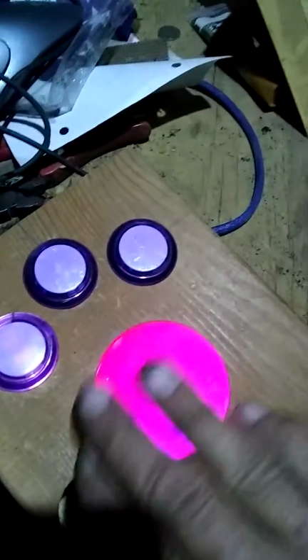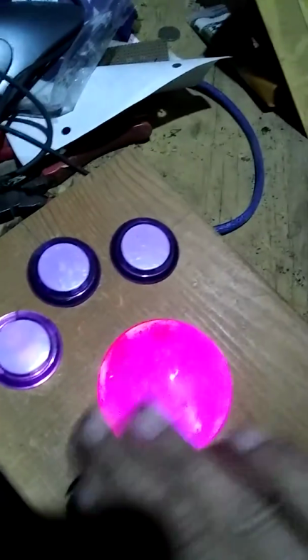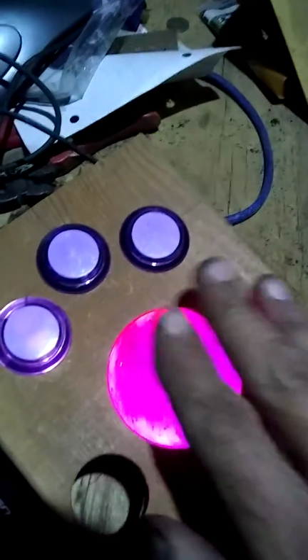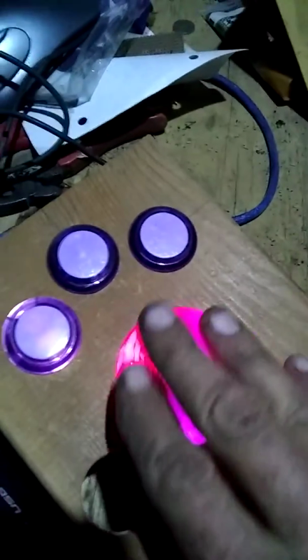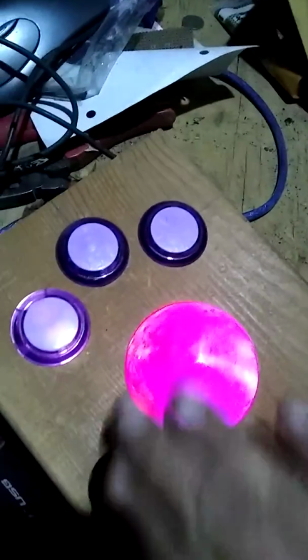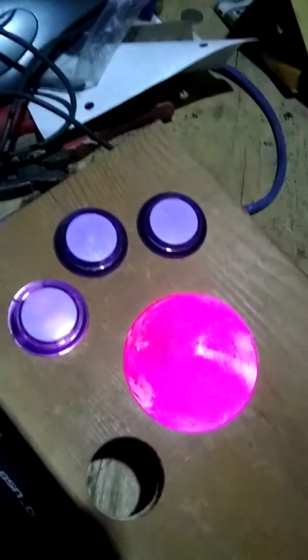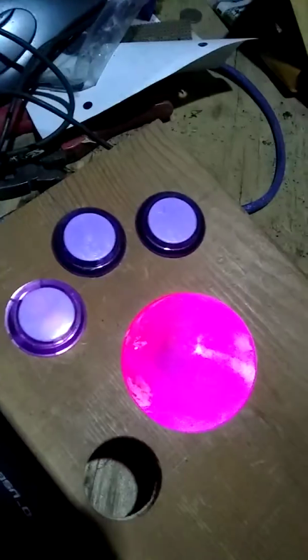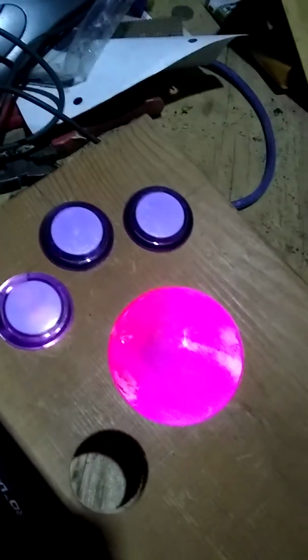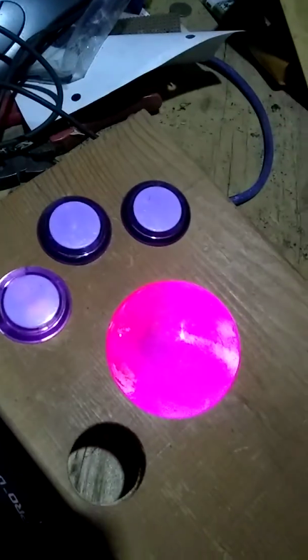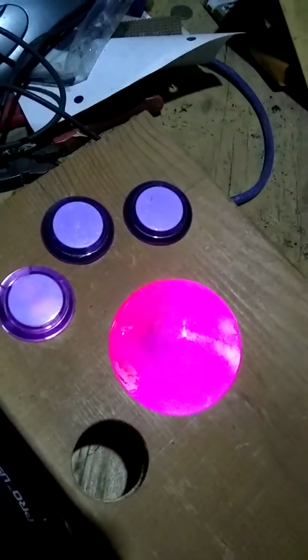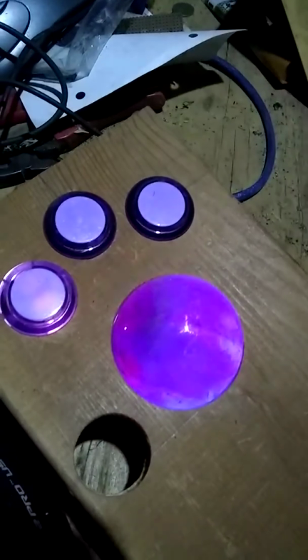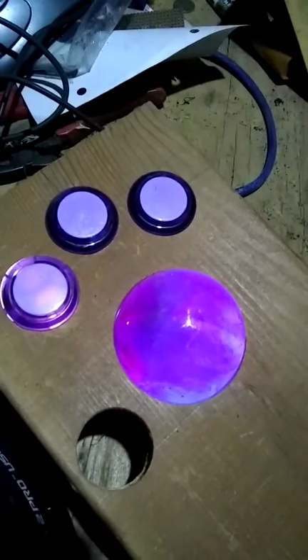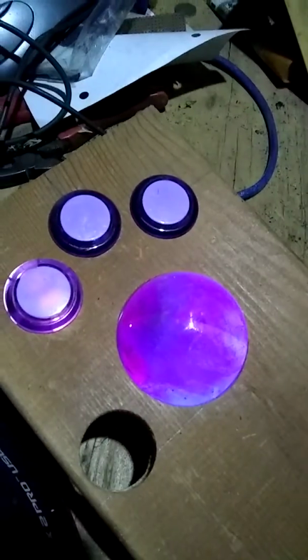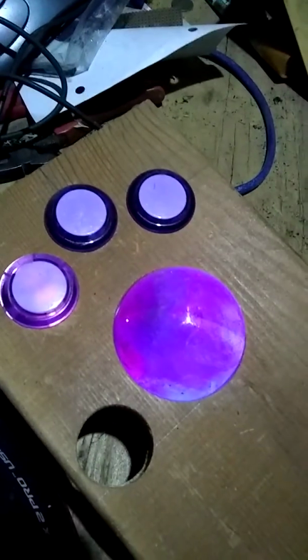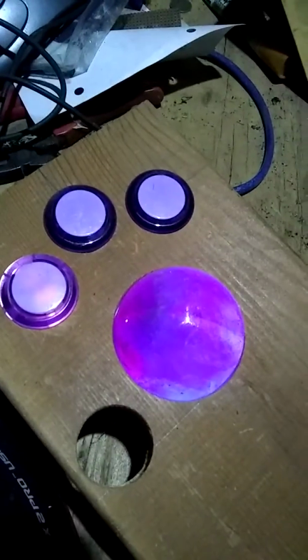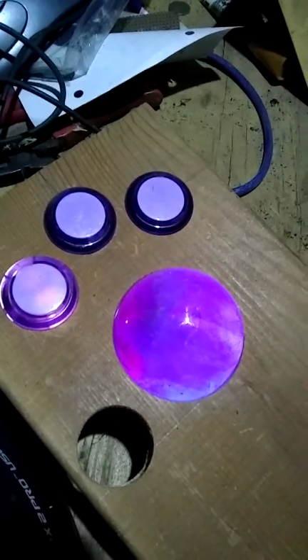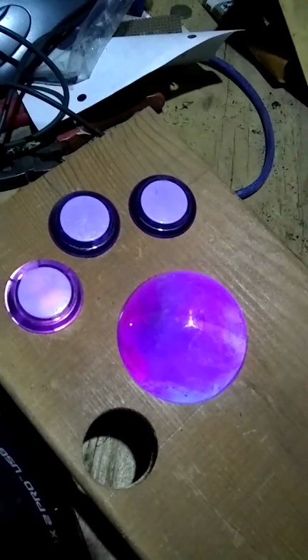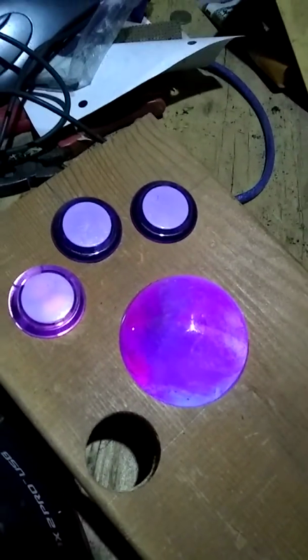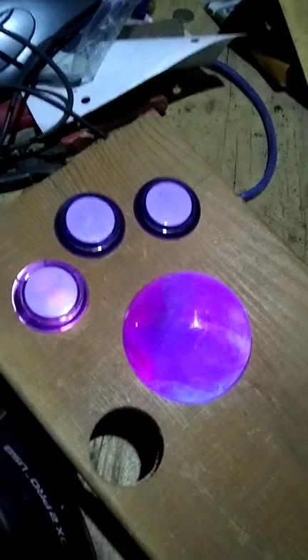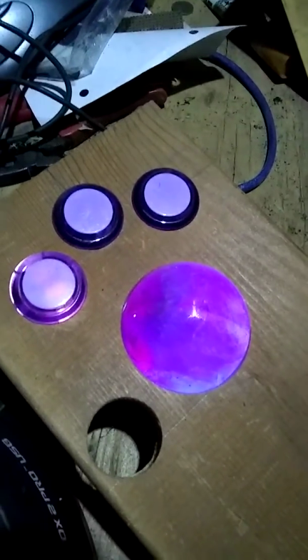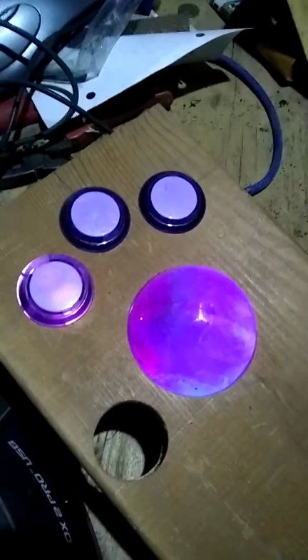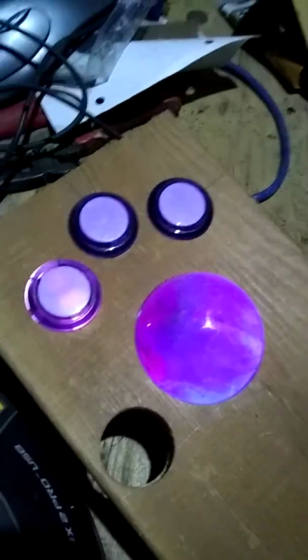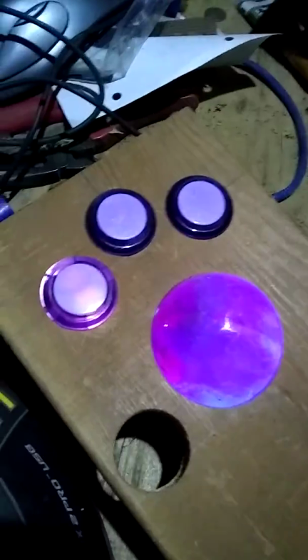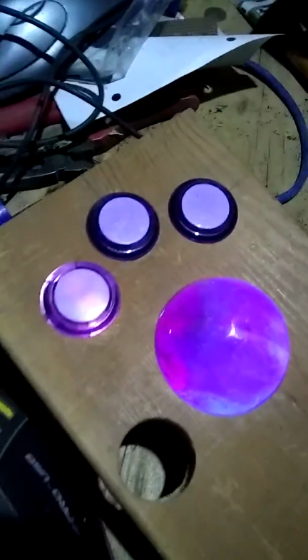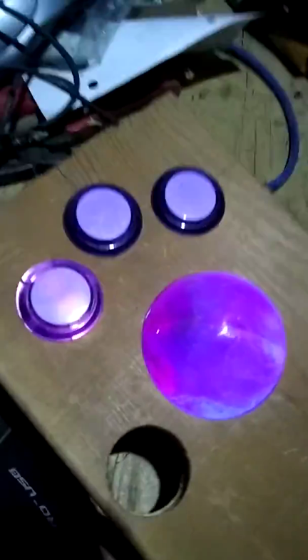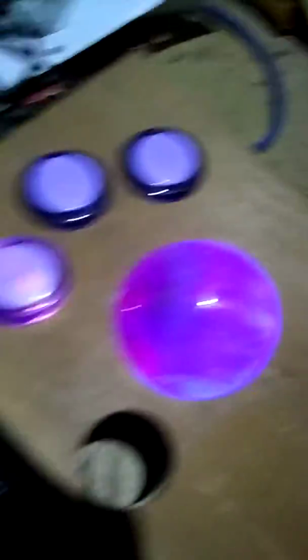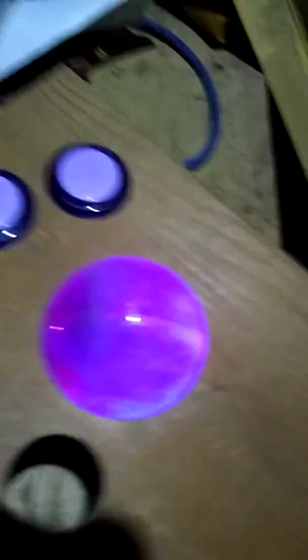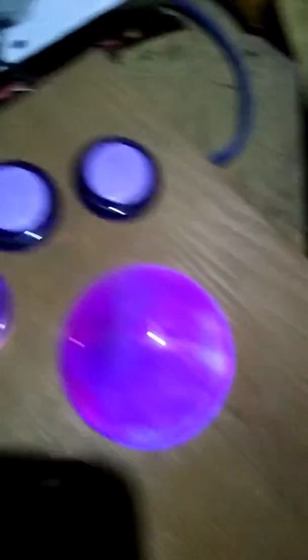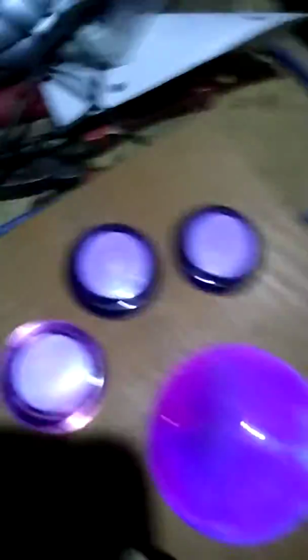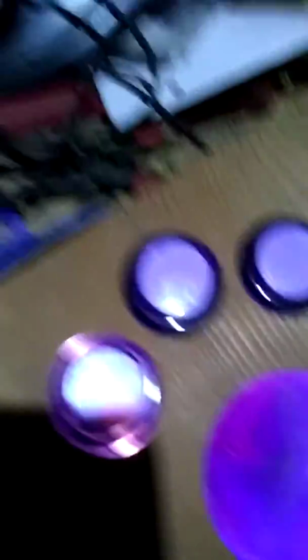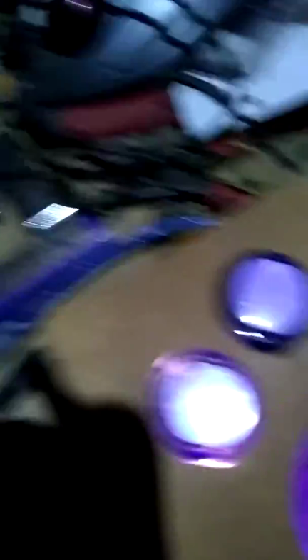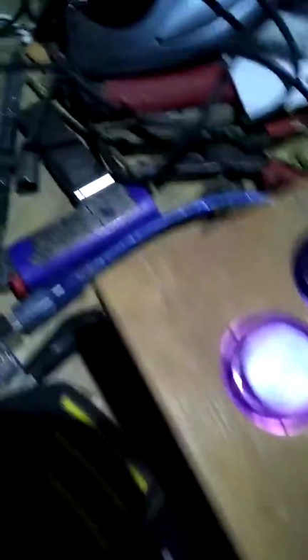And it looks different, but it does retain more of the purple, adding the blue to it.